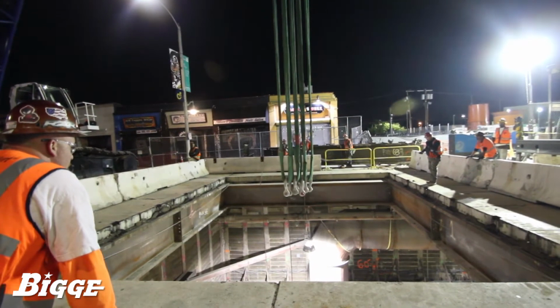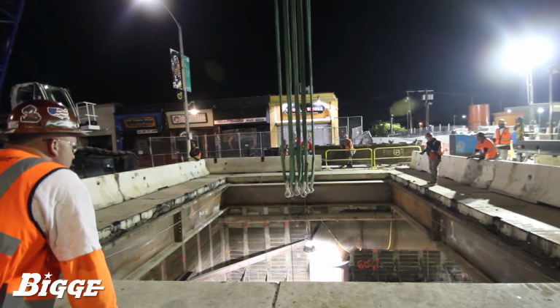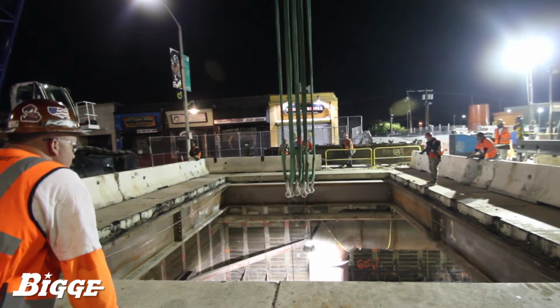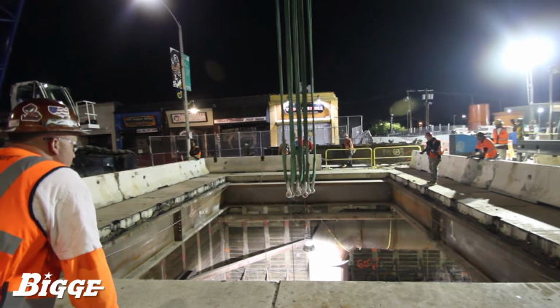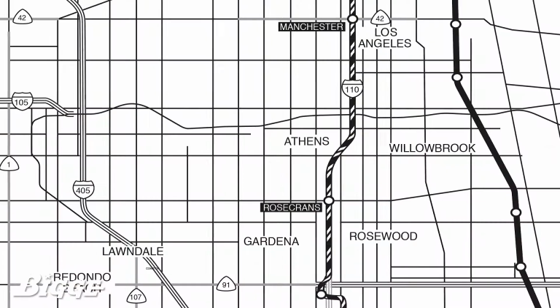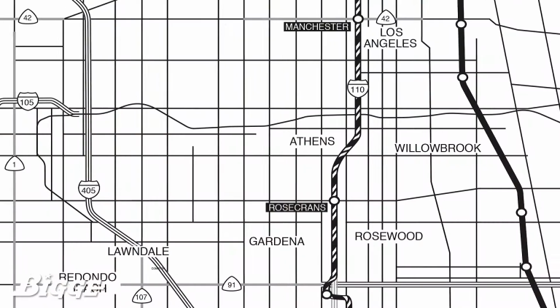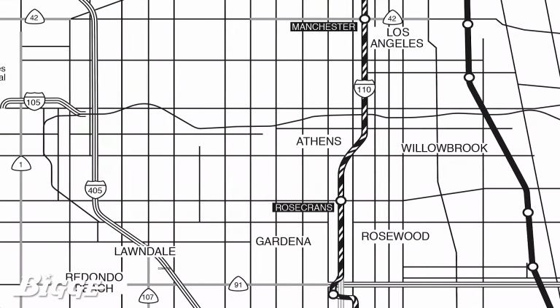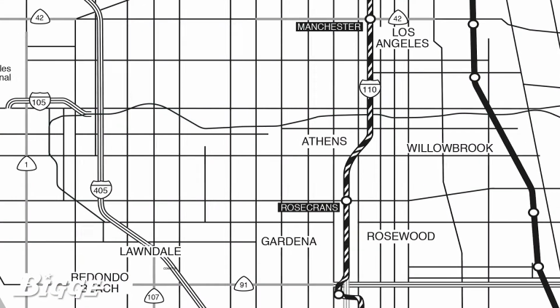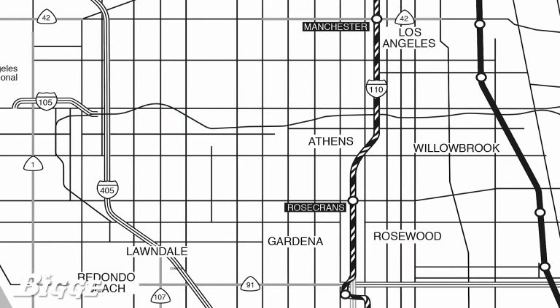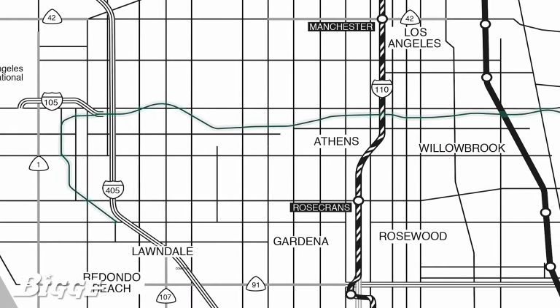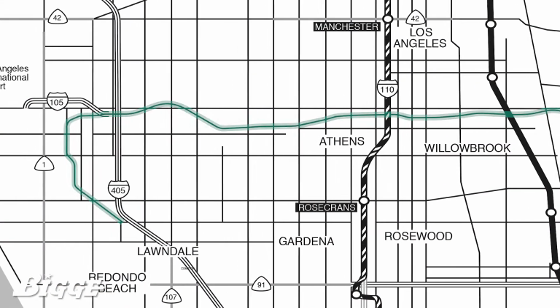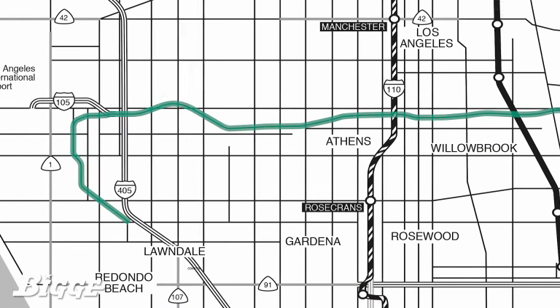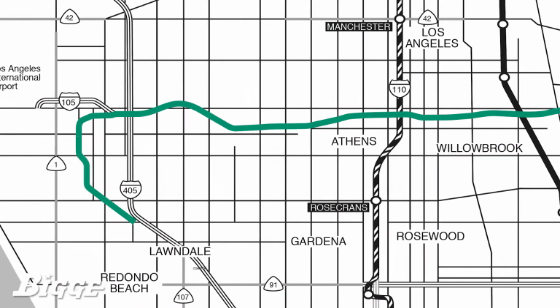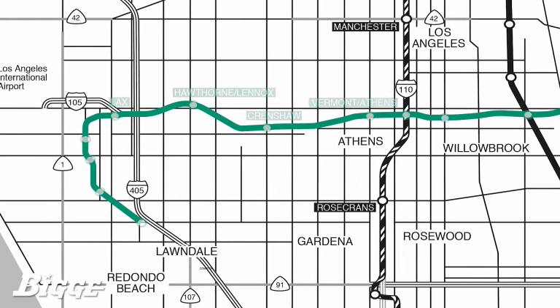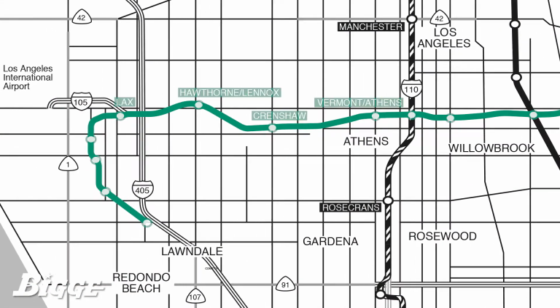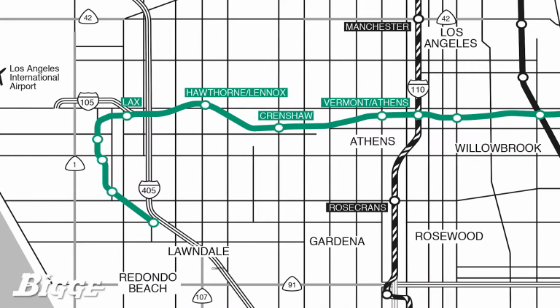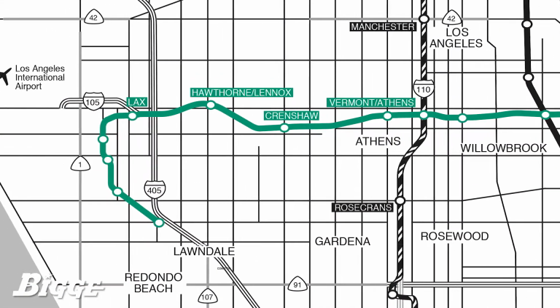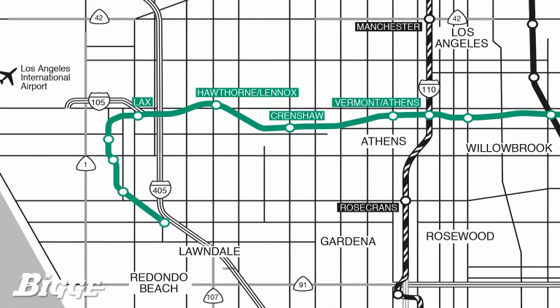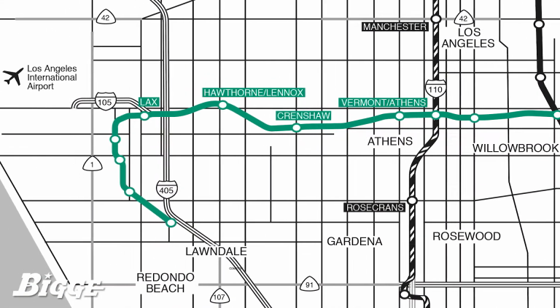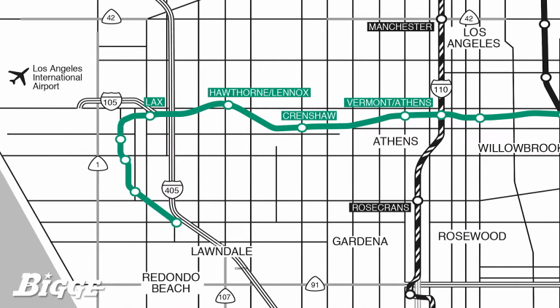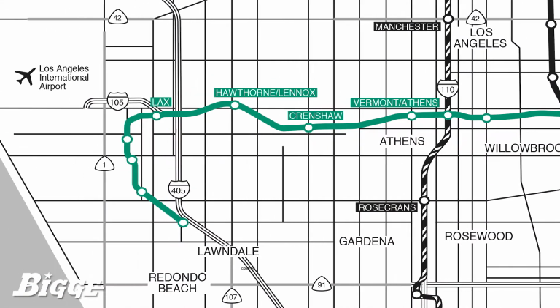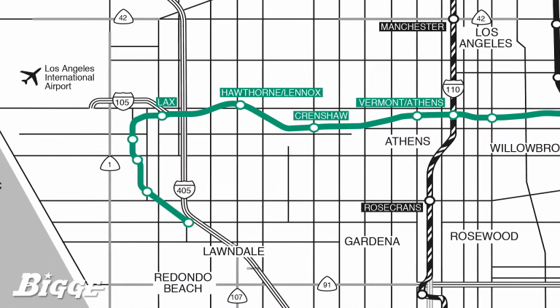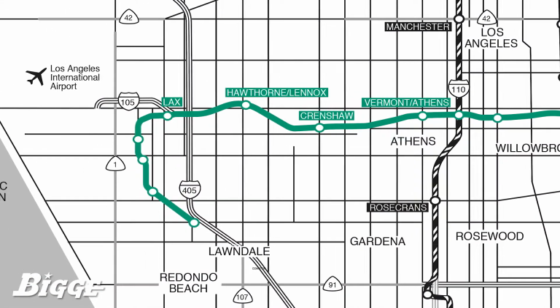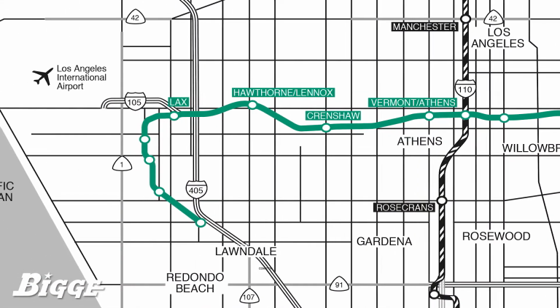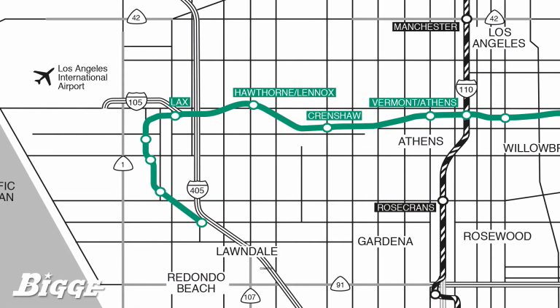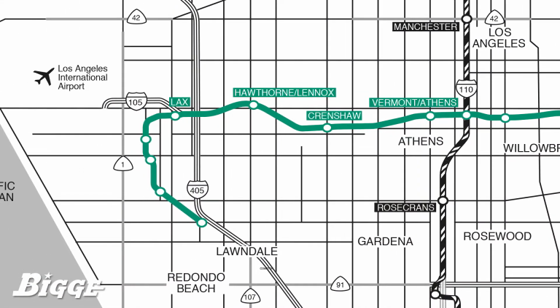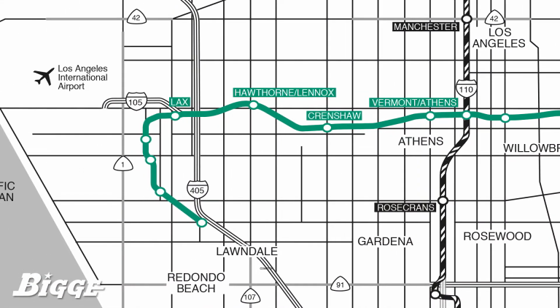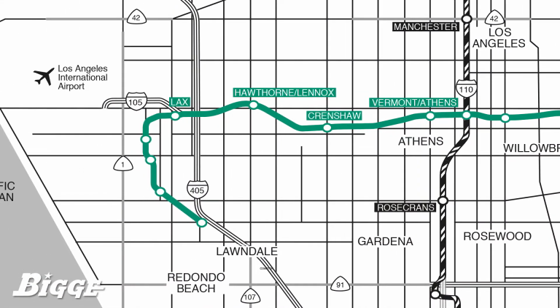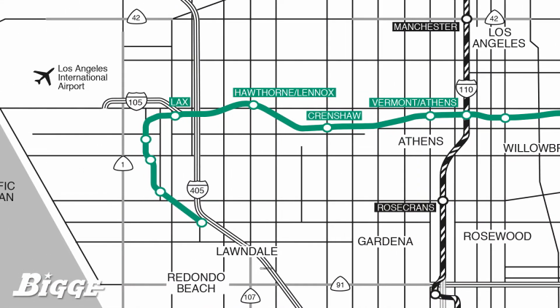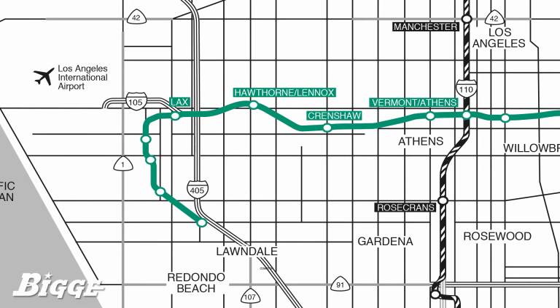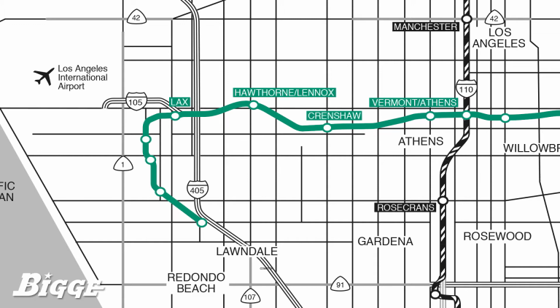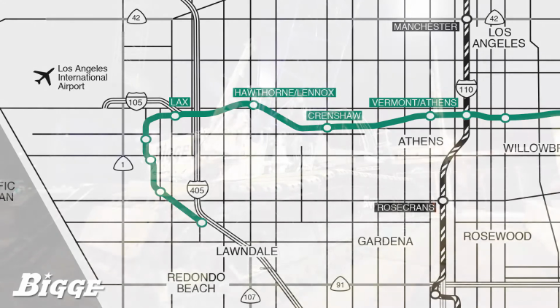When complete, the new segment will extend 8.5 miles, connecting the Crenshaw Station with Los Angeles International Airport.